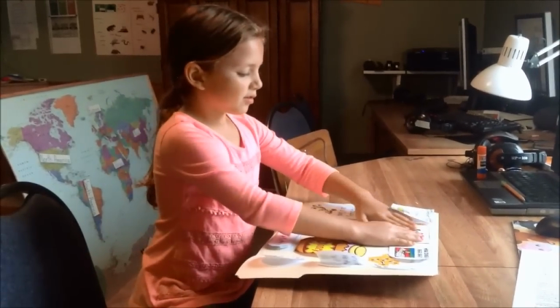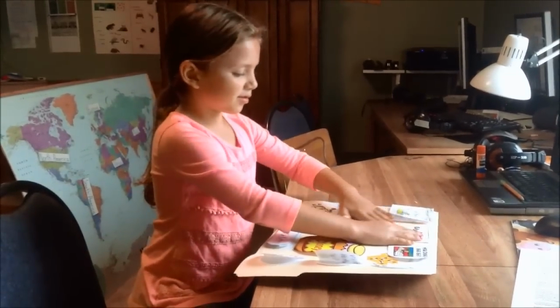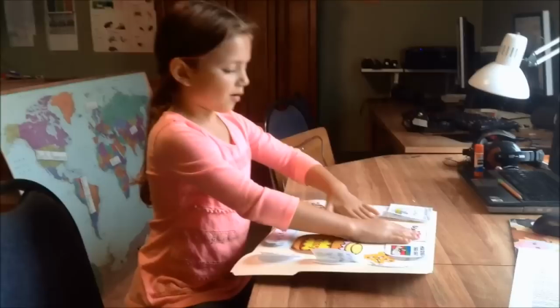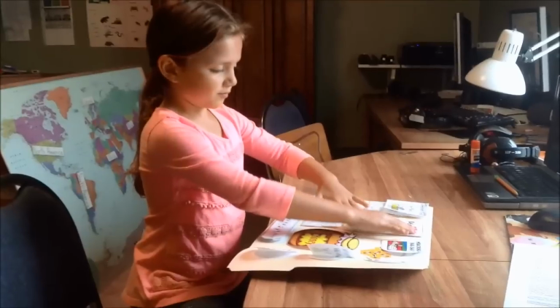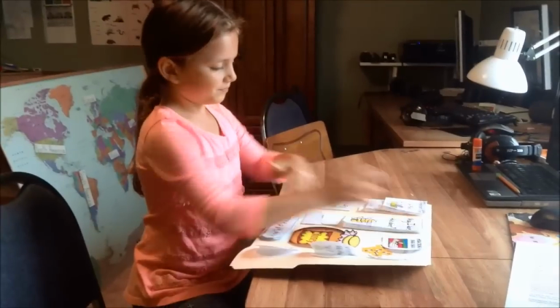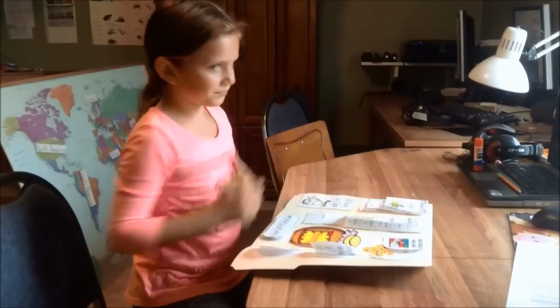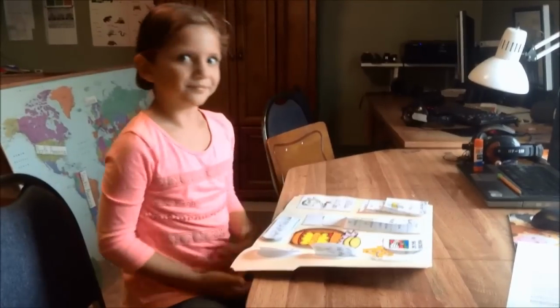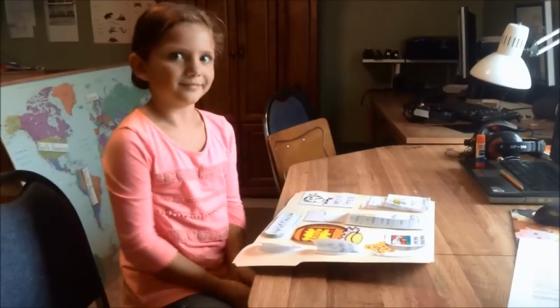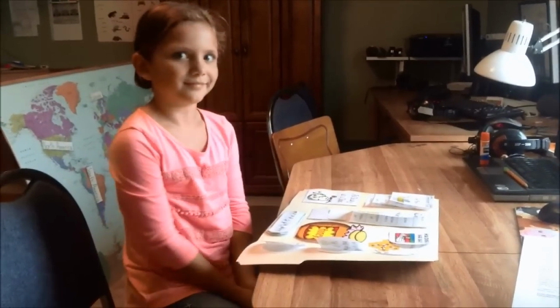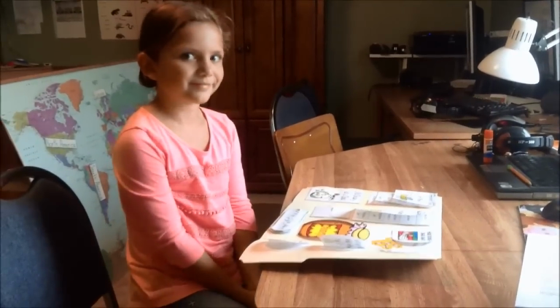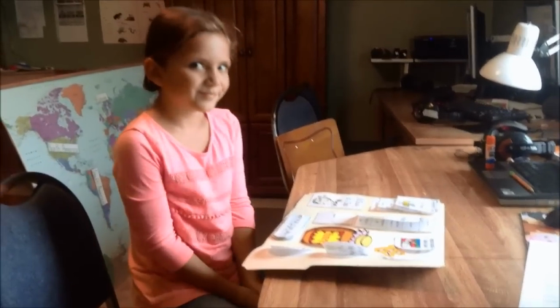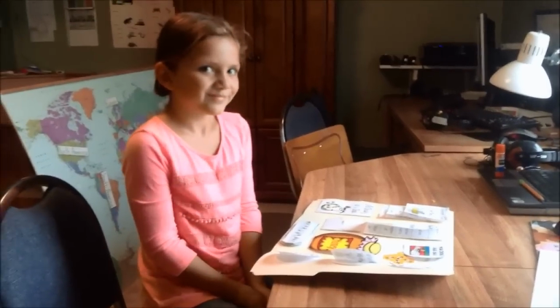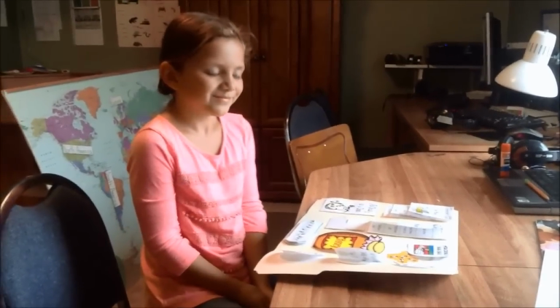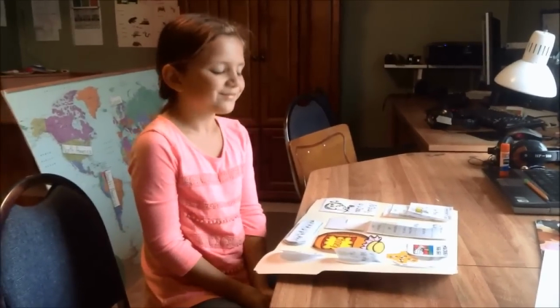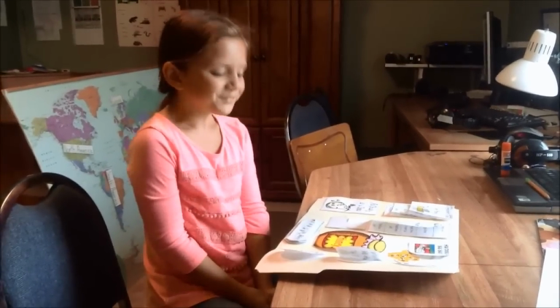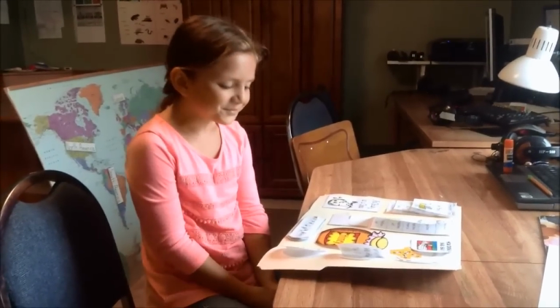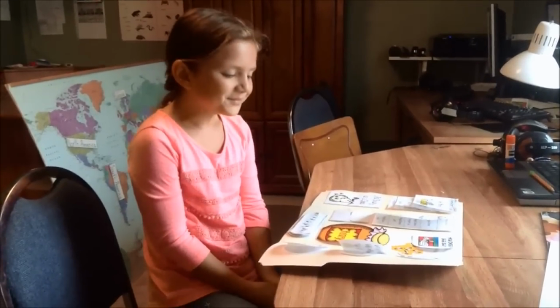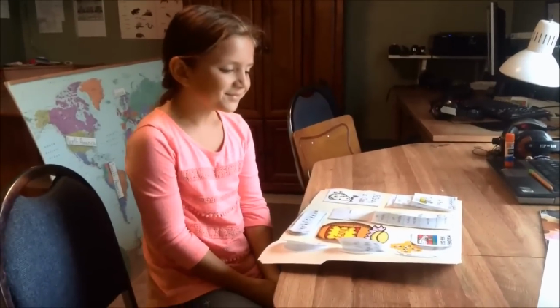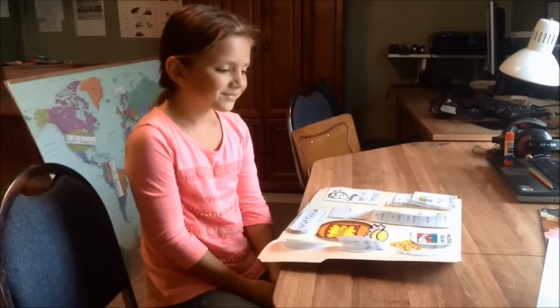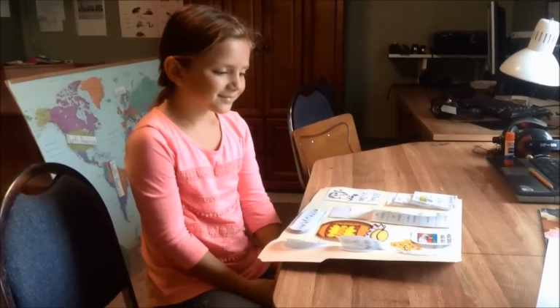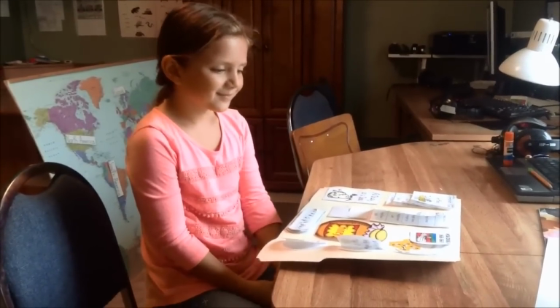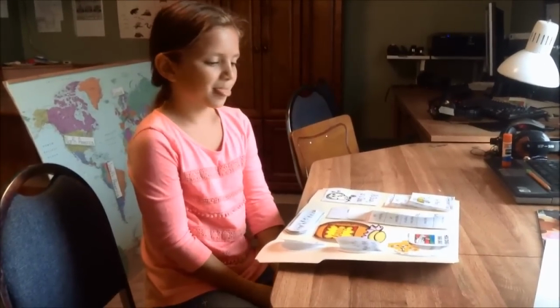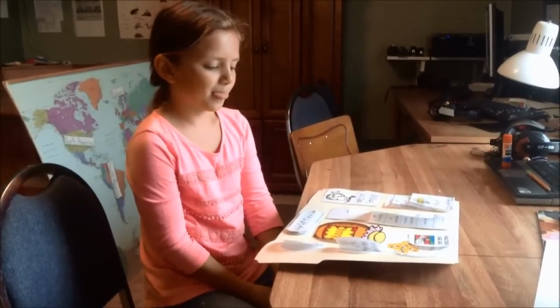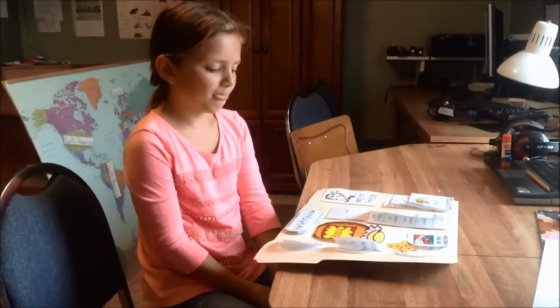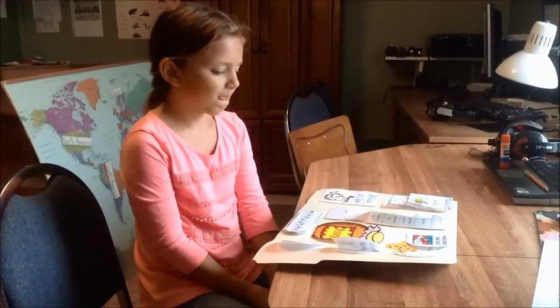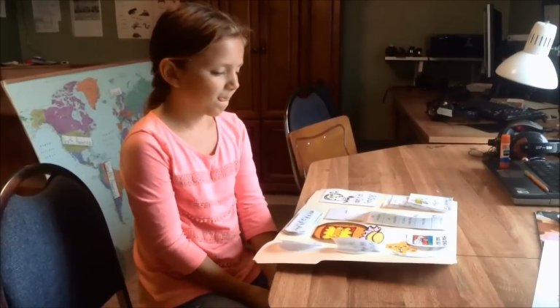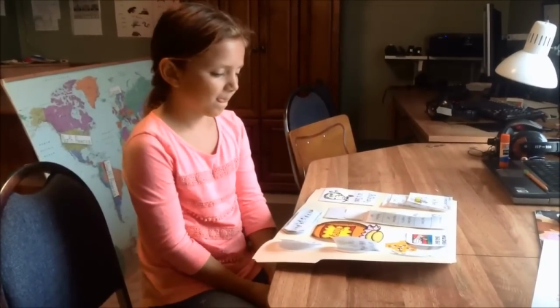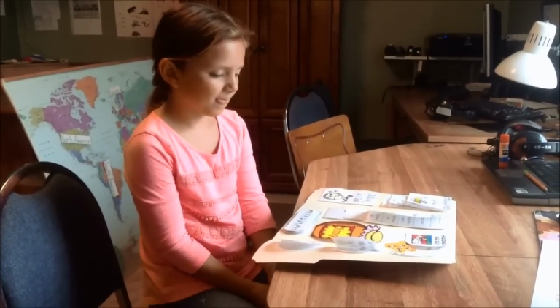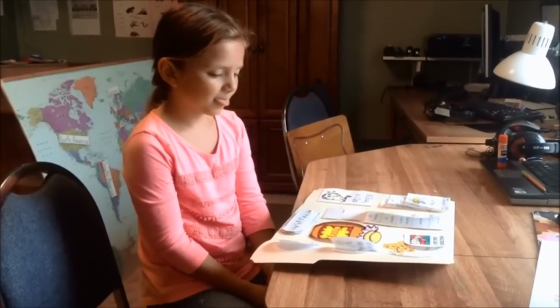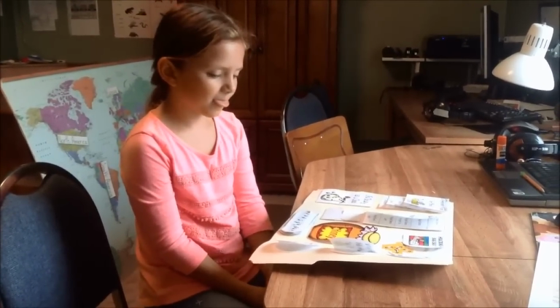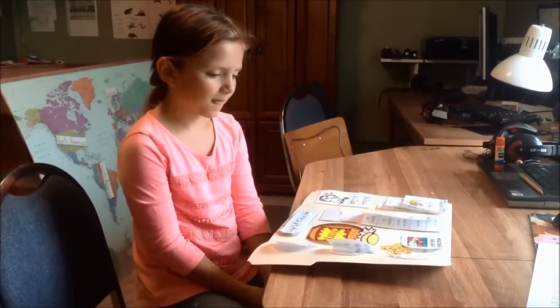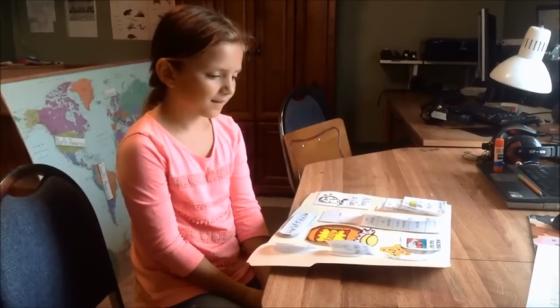This was our honeybees lapbook from Homeschool Share, which we used after reading some of our books.